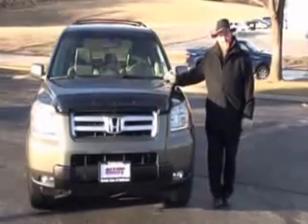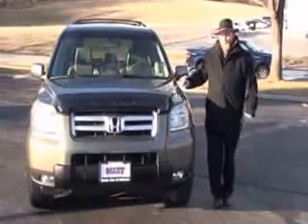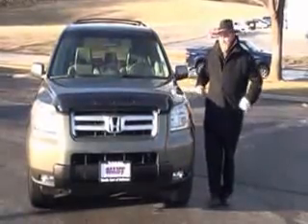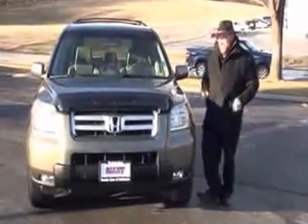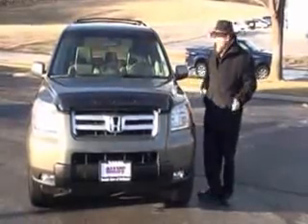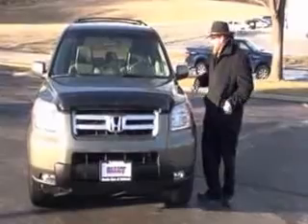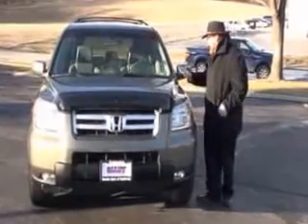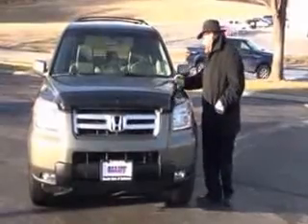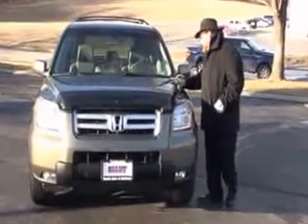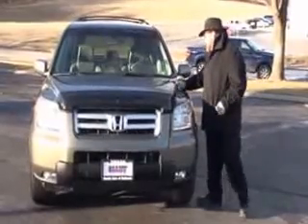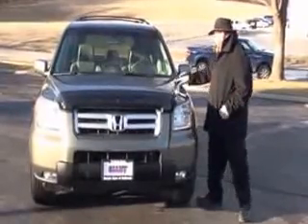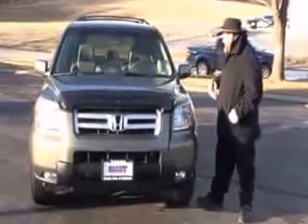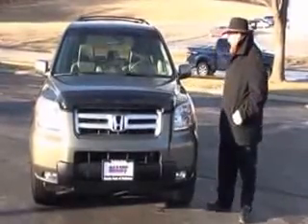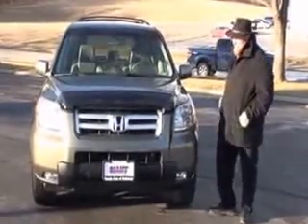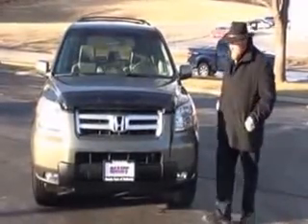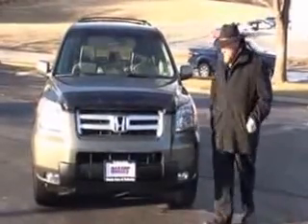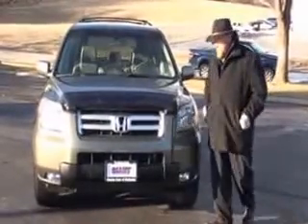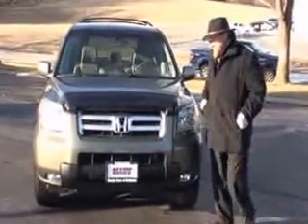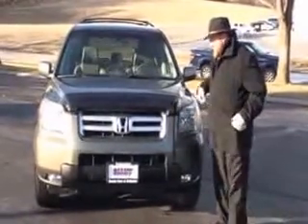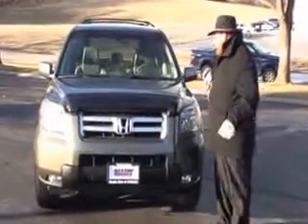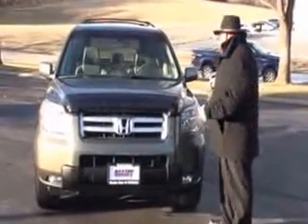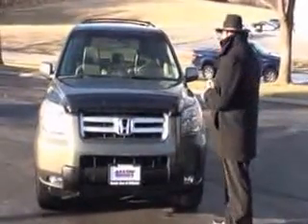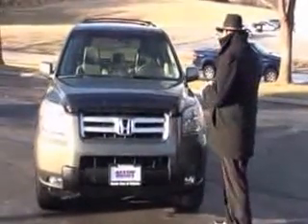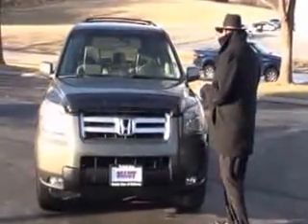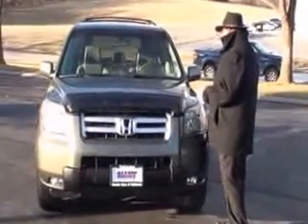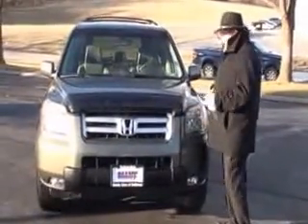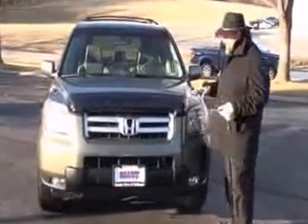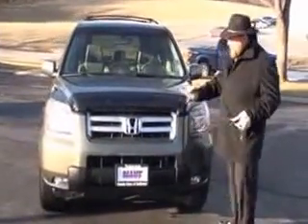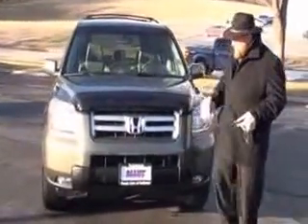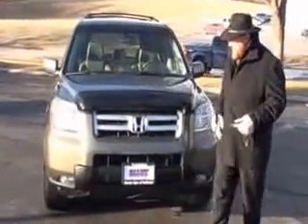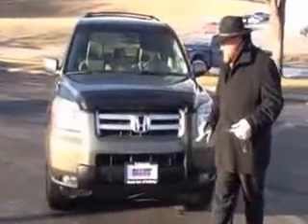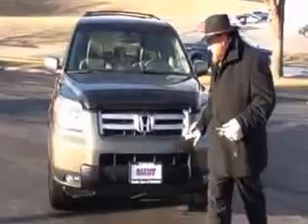Brian Kelly here for the Honda Giant, here to show you this 2006 Honda Pilot EXL, just came in on trade, has 121,000 miles.